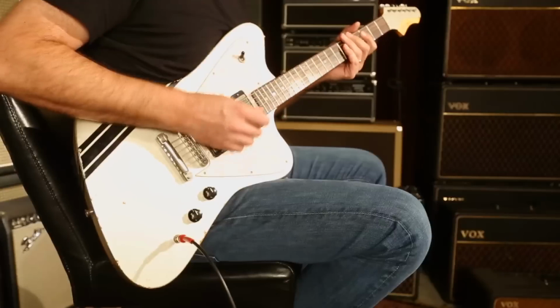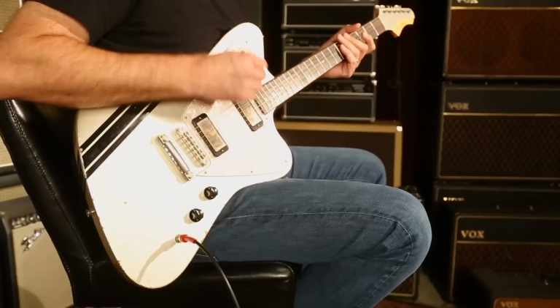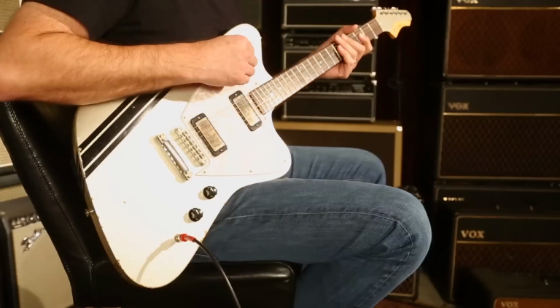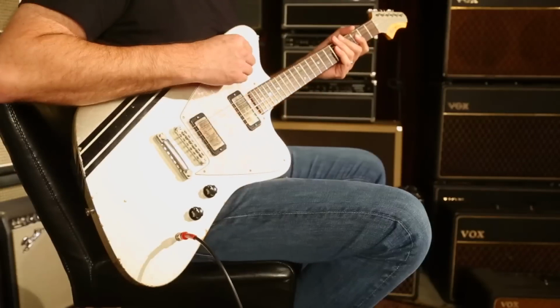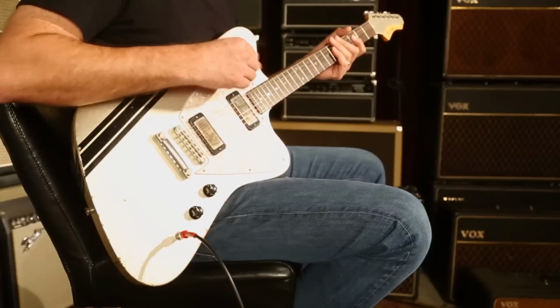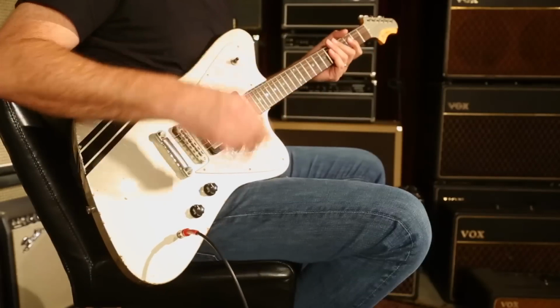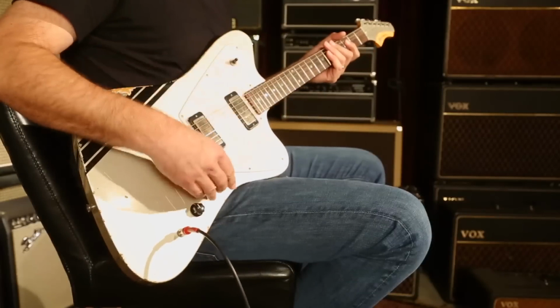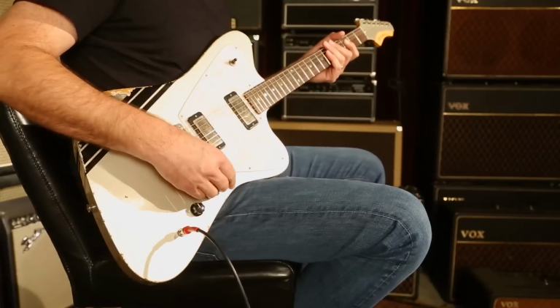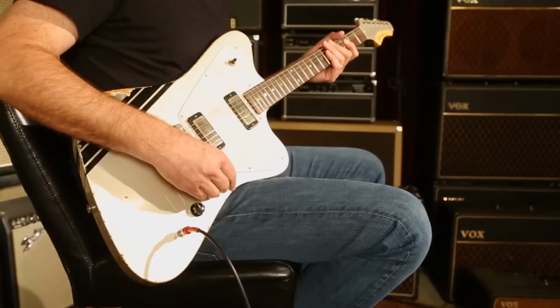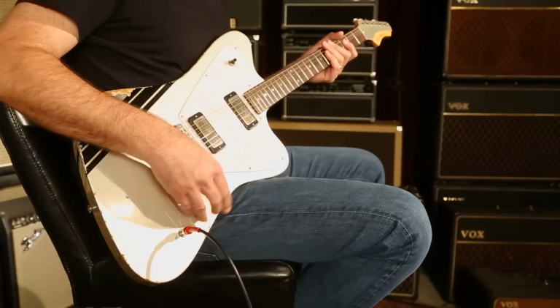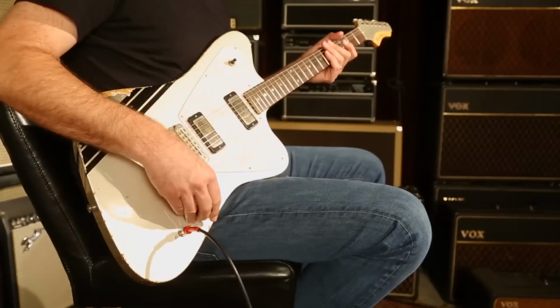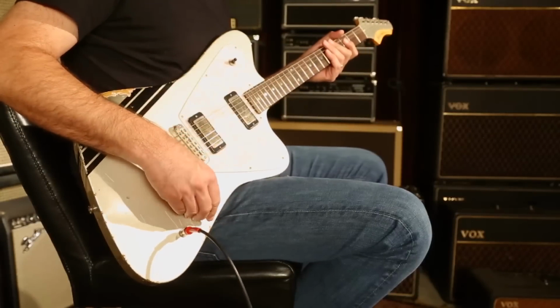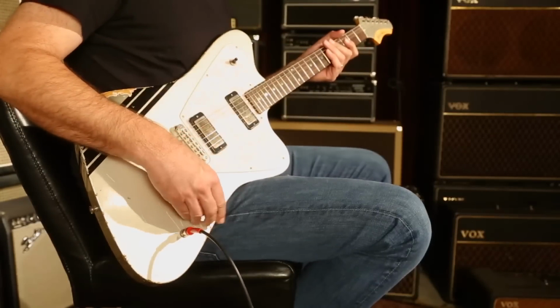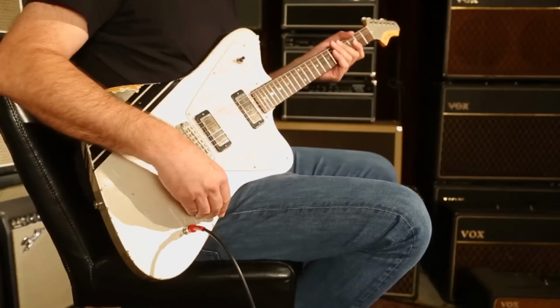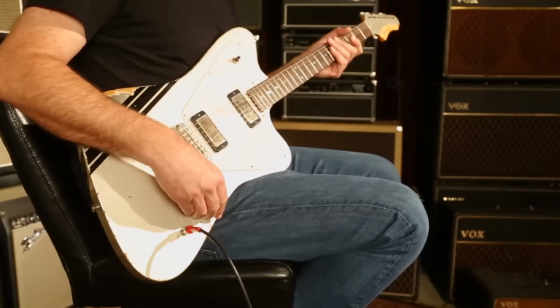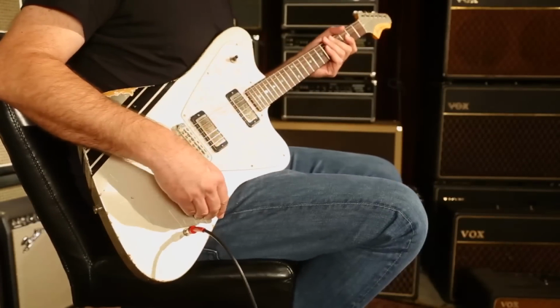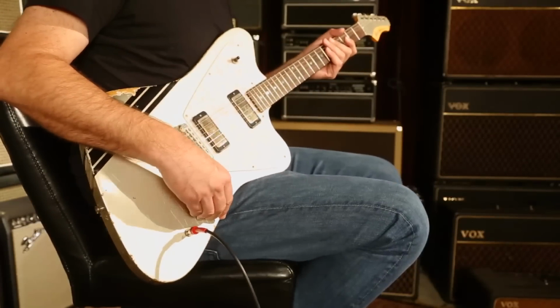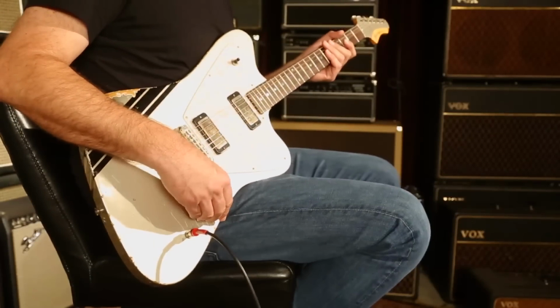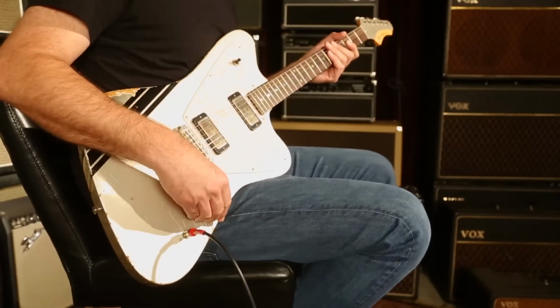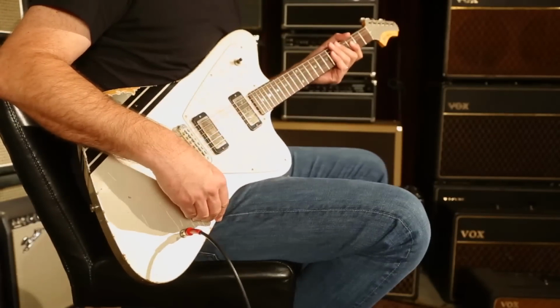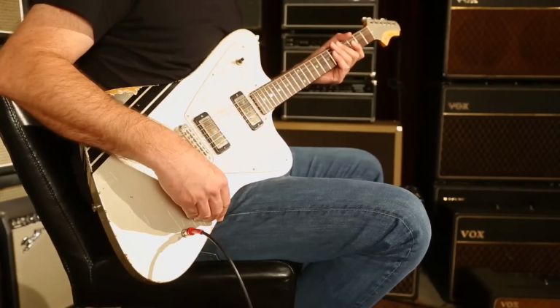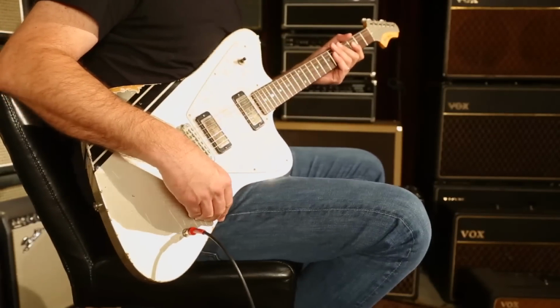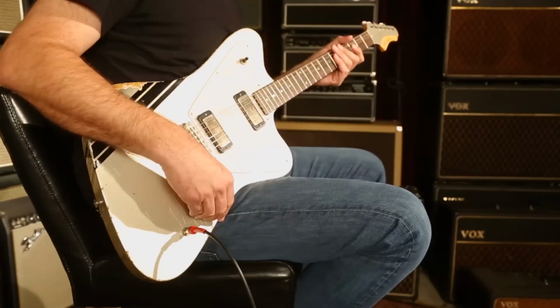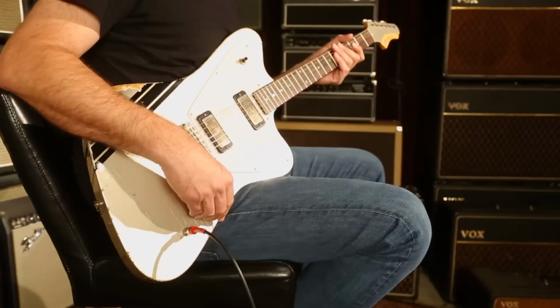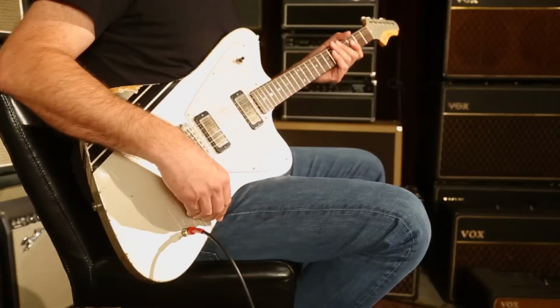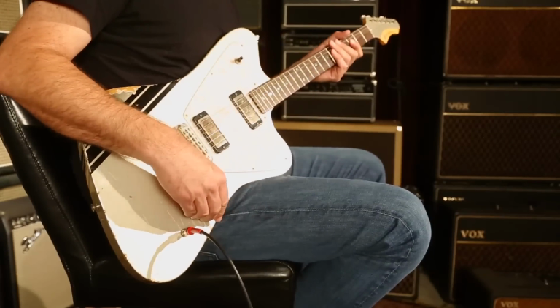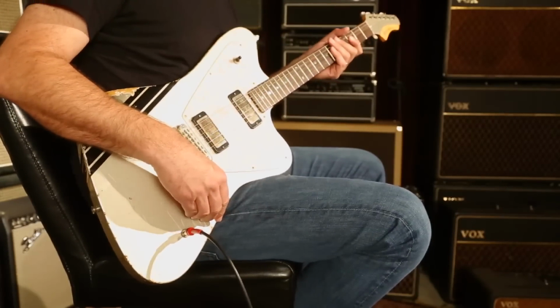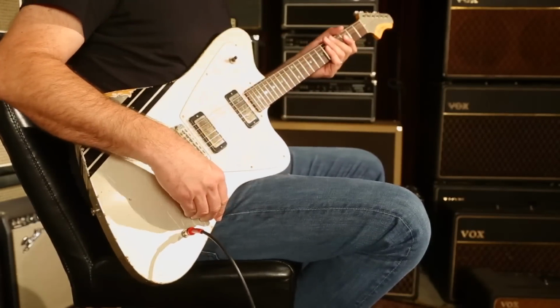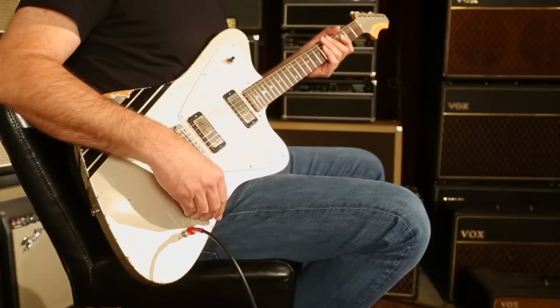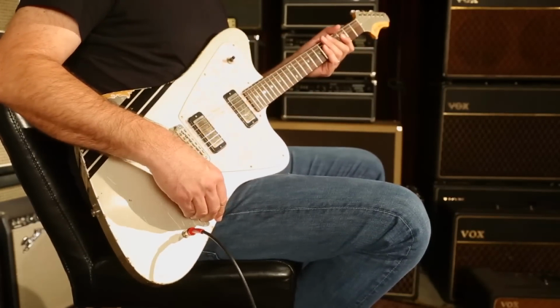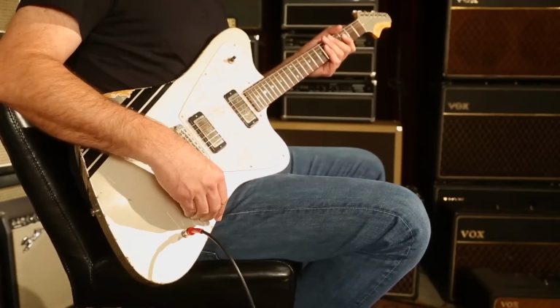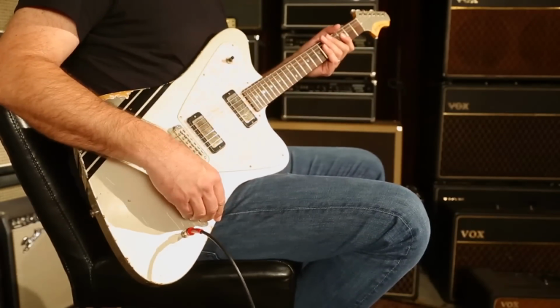Dig it. You just heard neck pickup. Let's hear both pickups together and see what we got happening here.